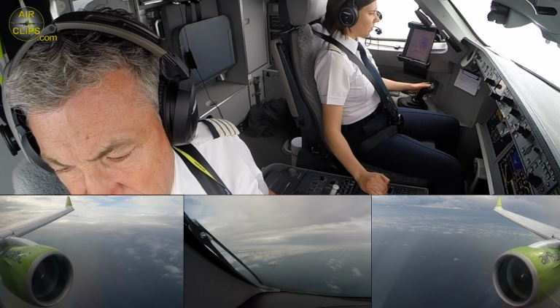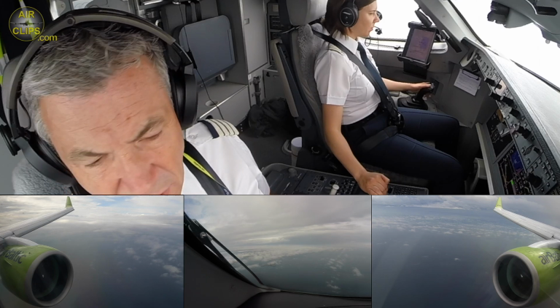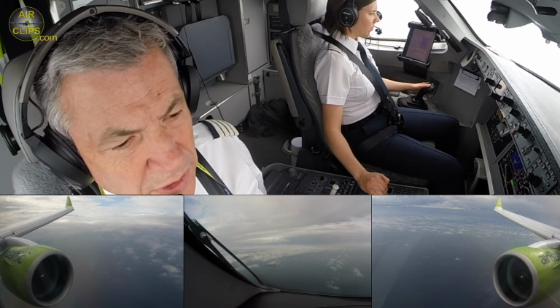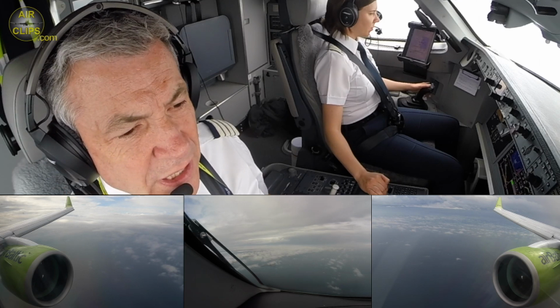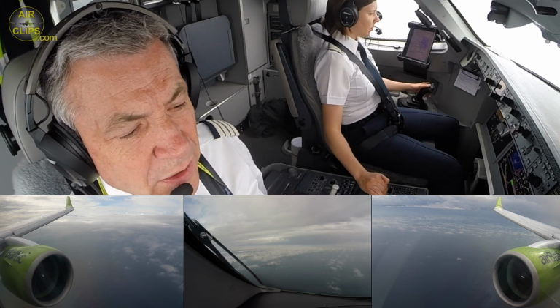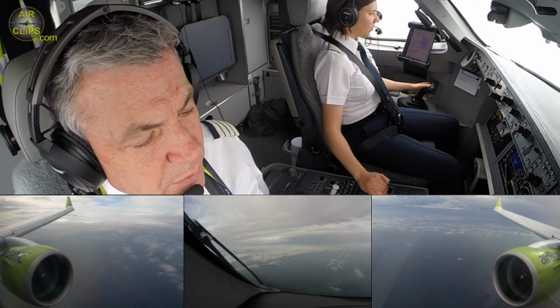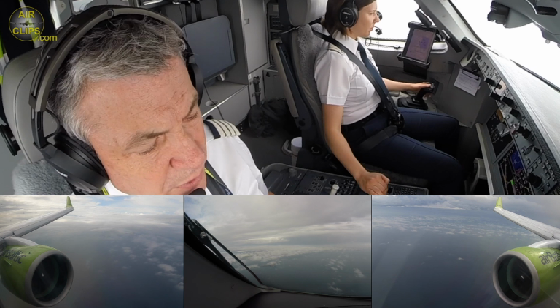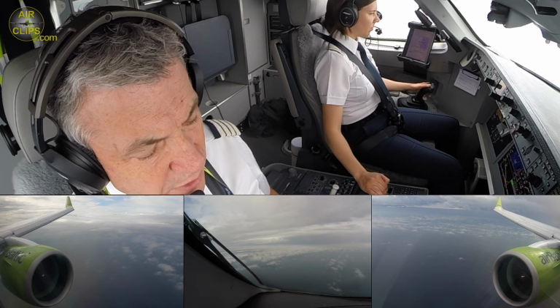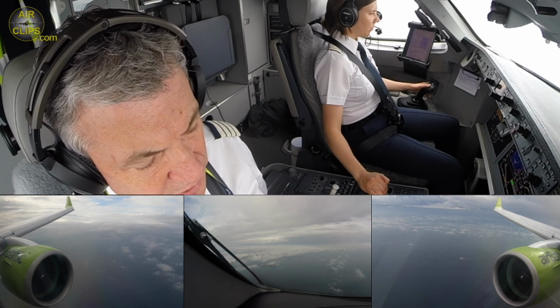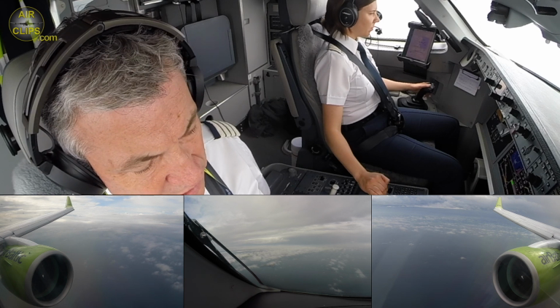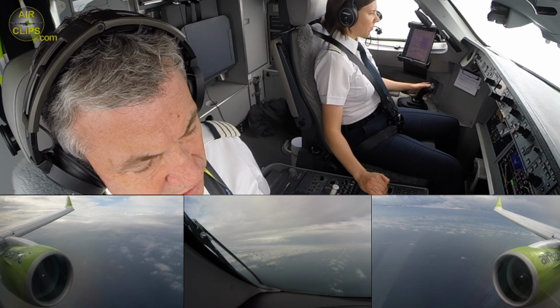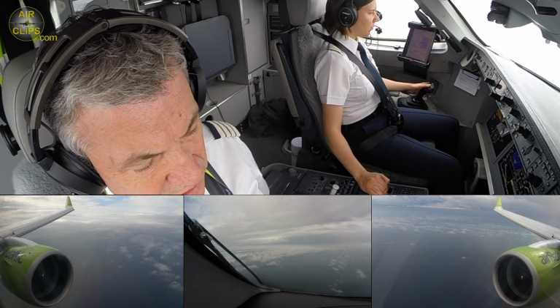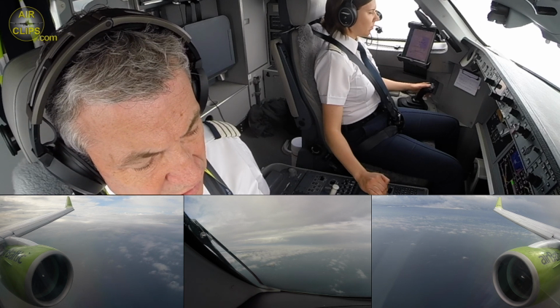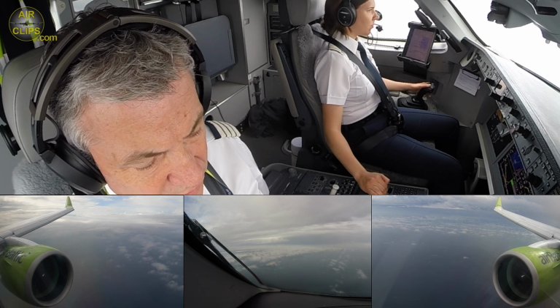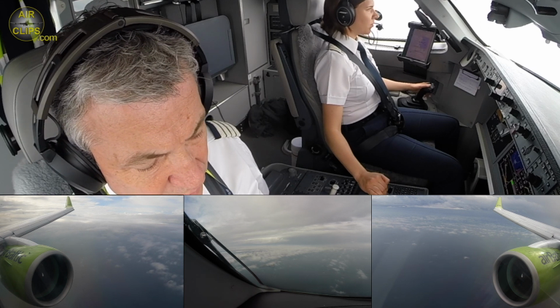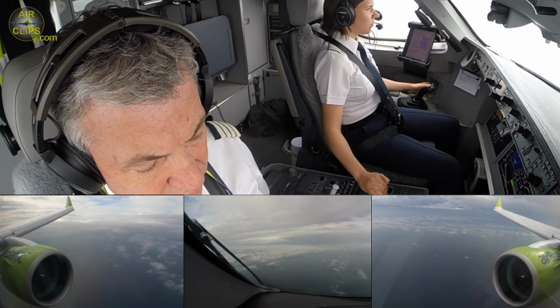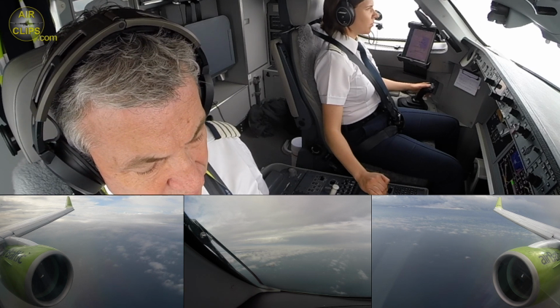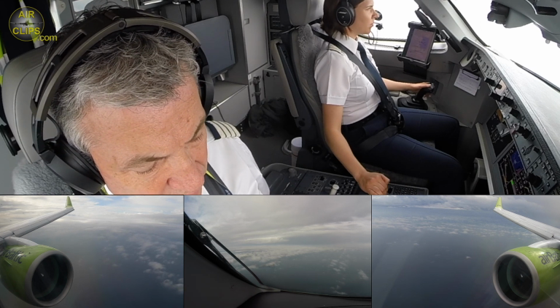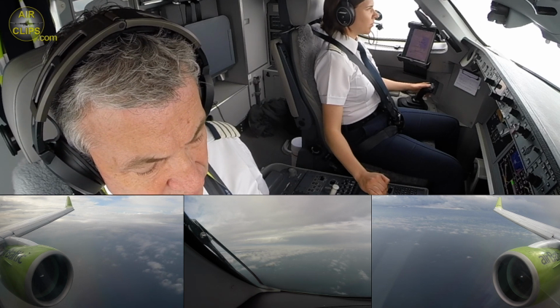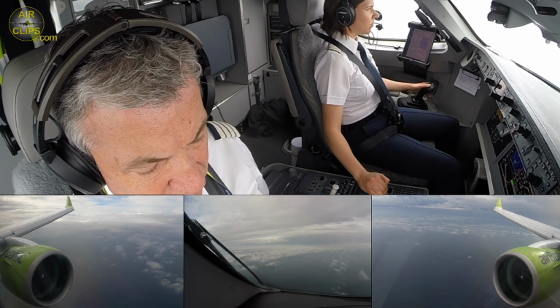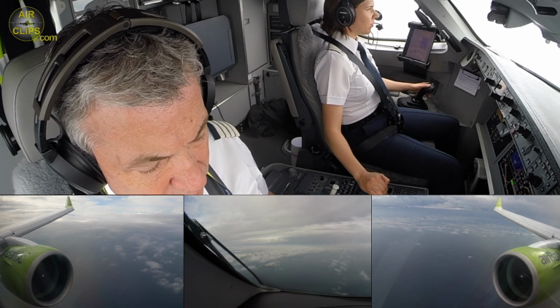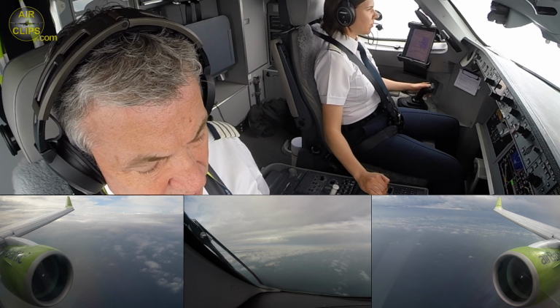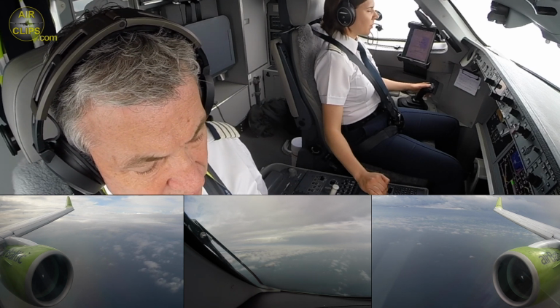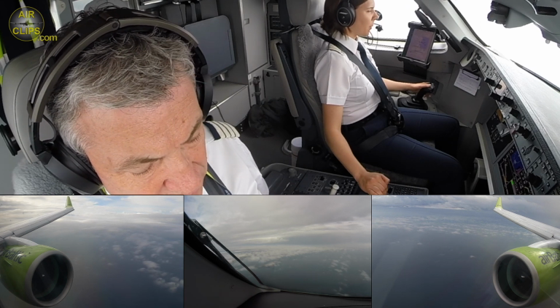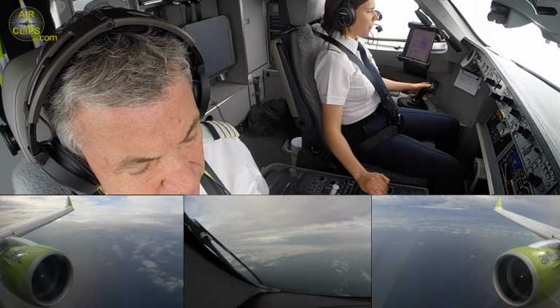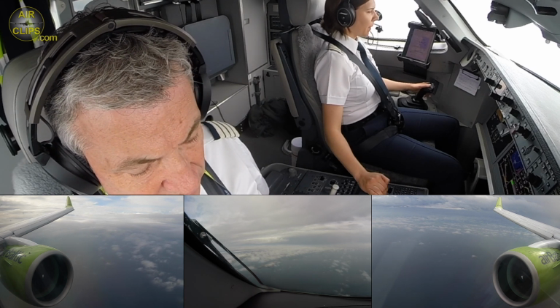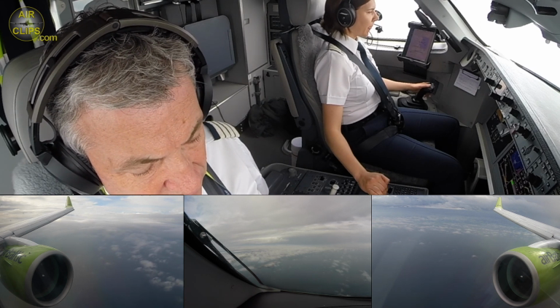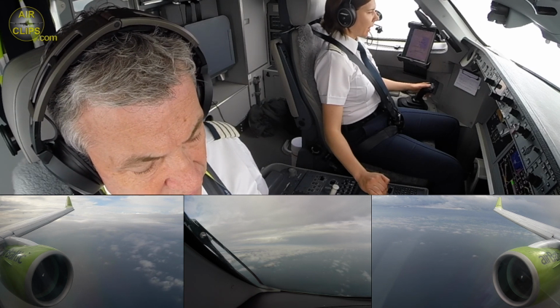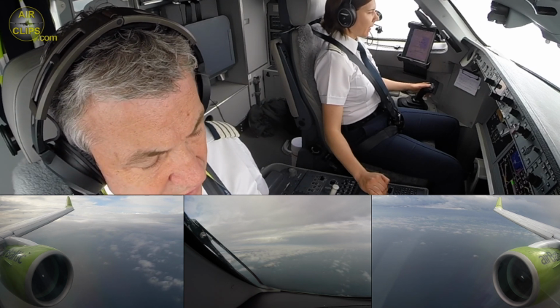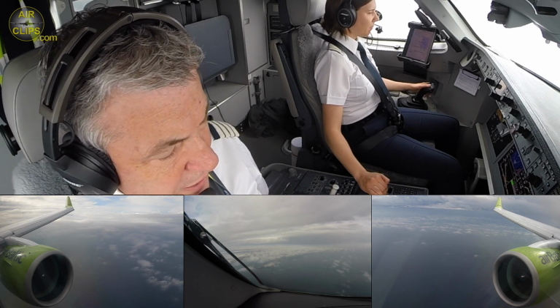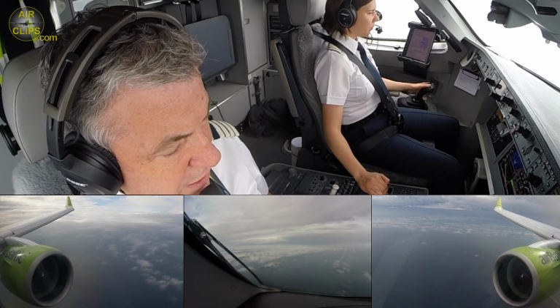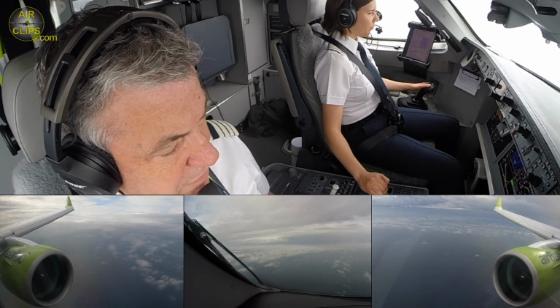Dublin Tower, good morning. Air Baltic 6 Alpha 1, fully established ILS 2A, and home.